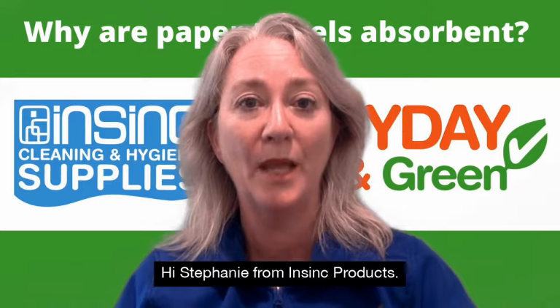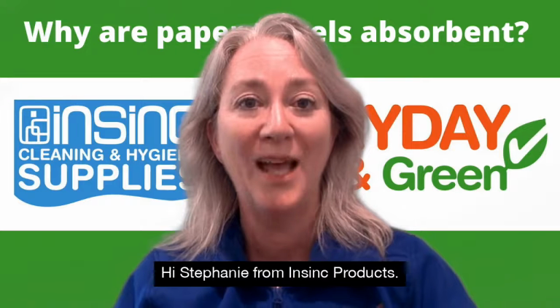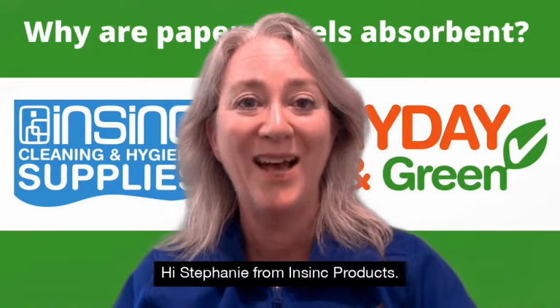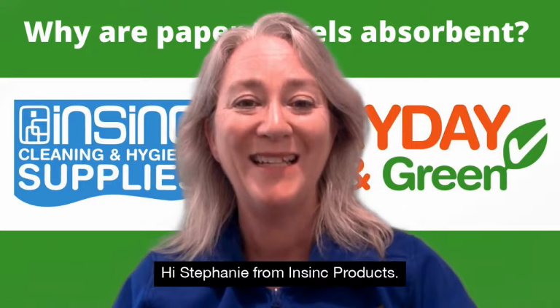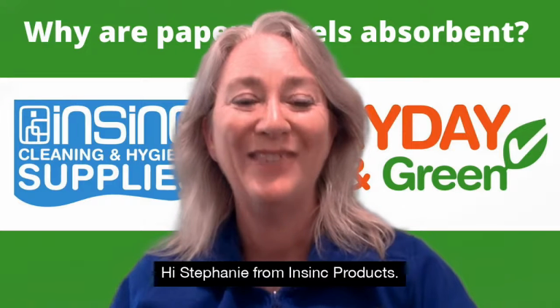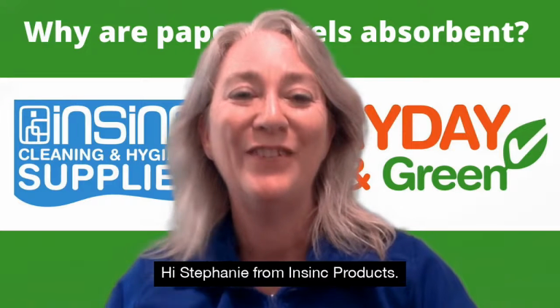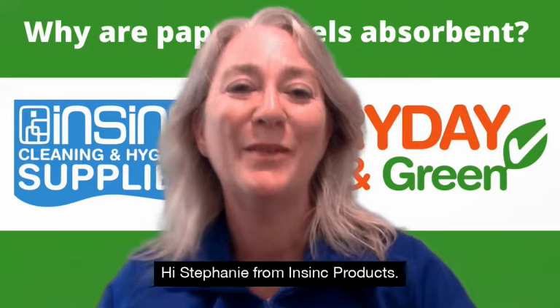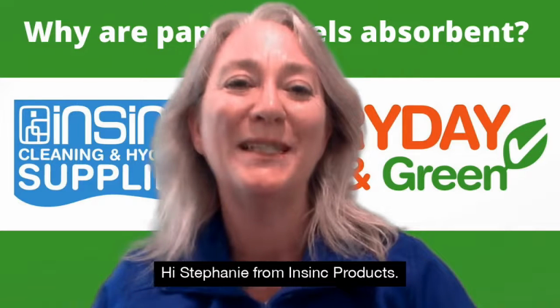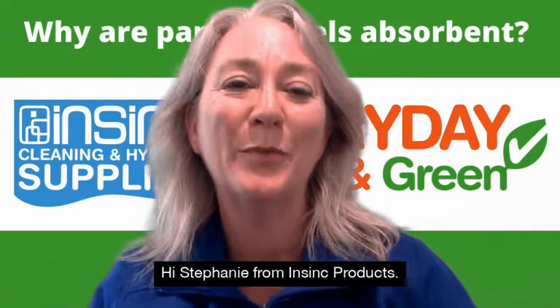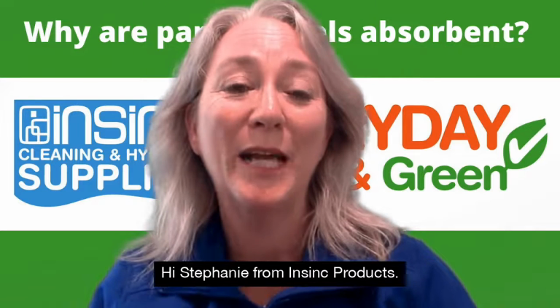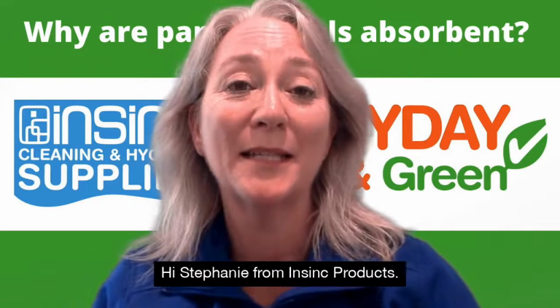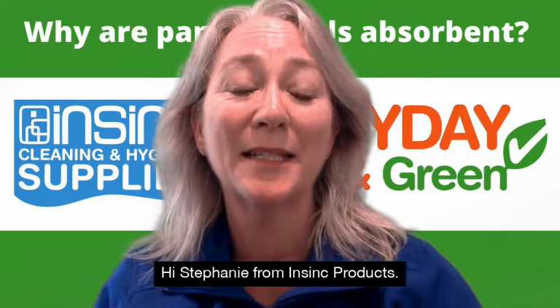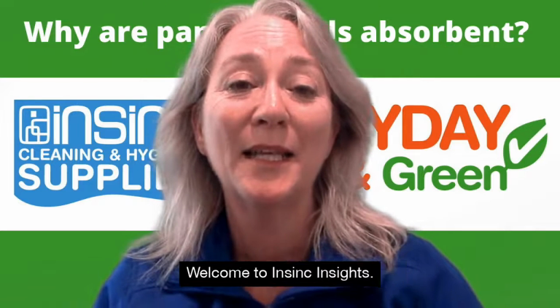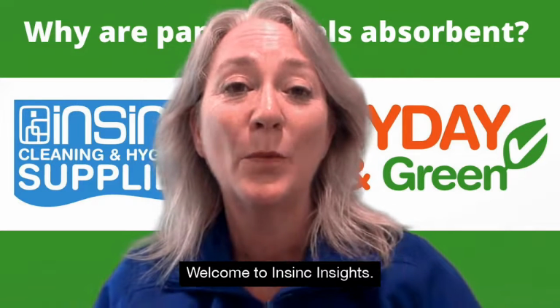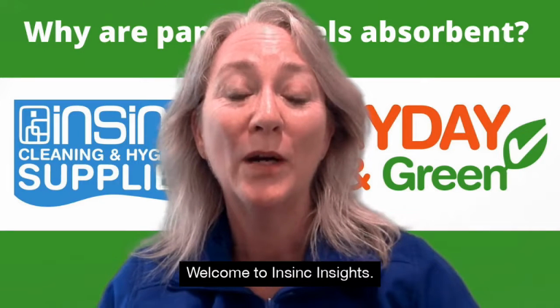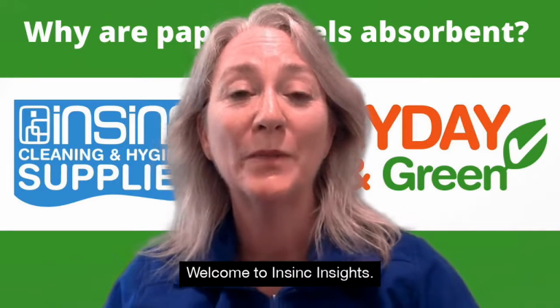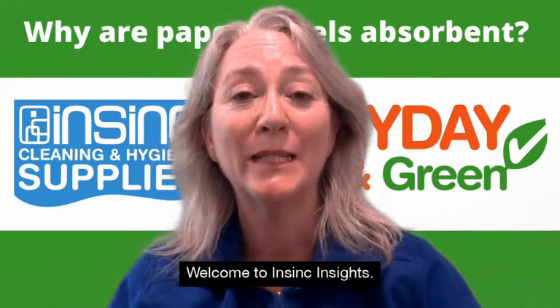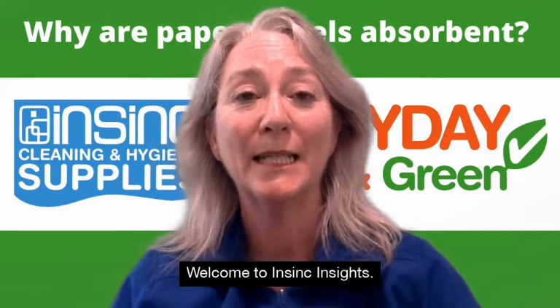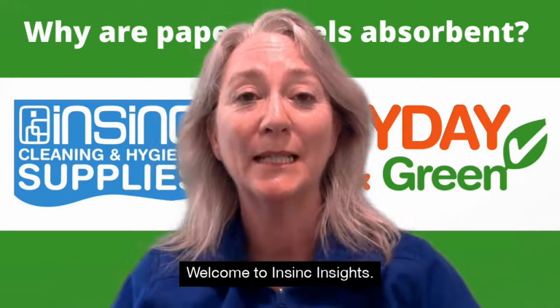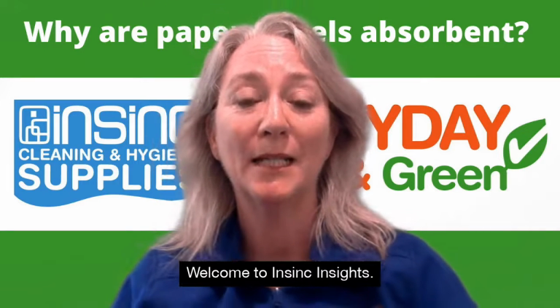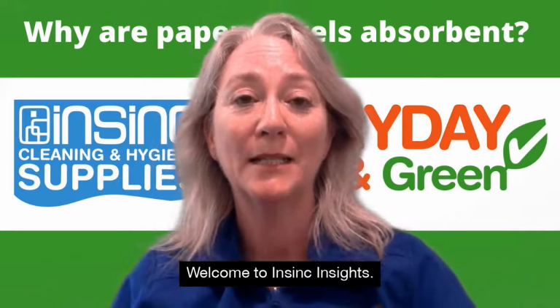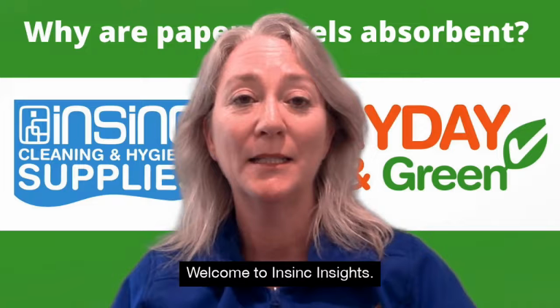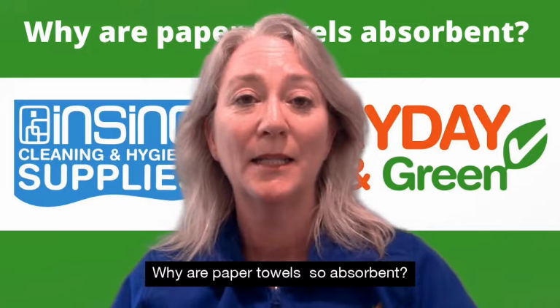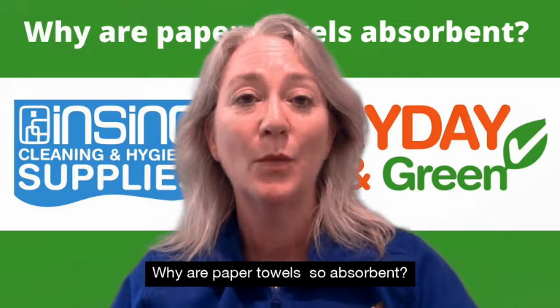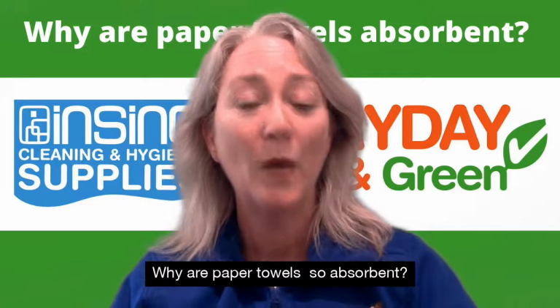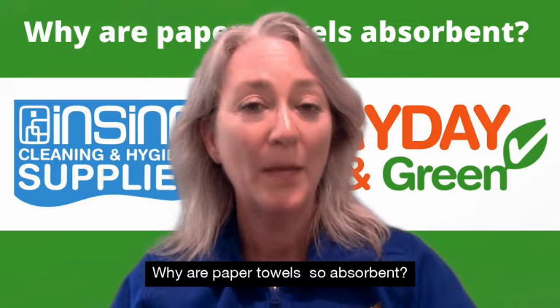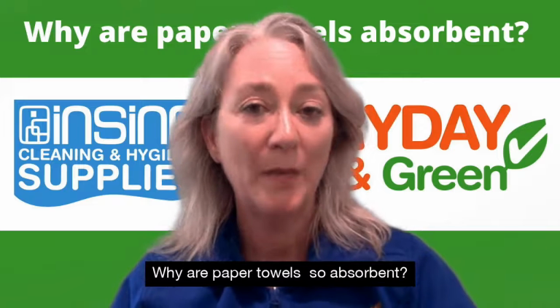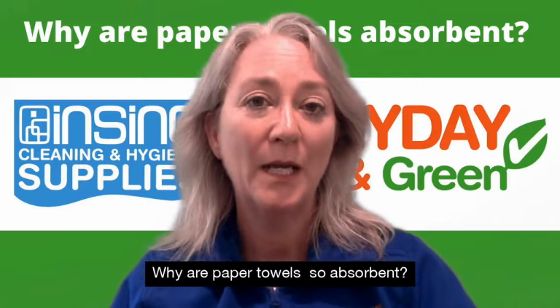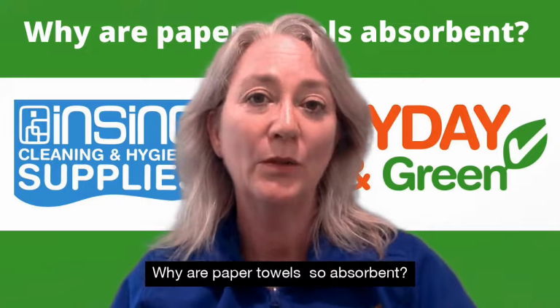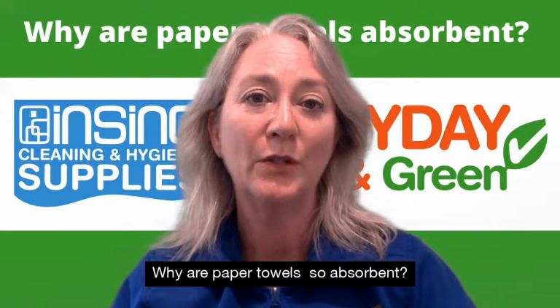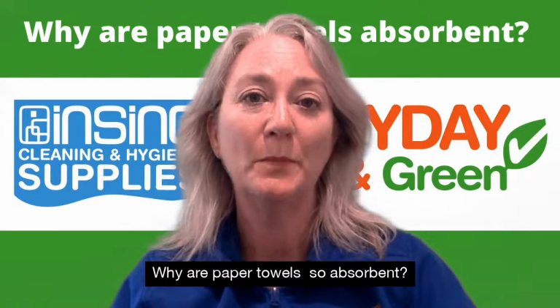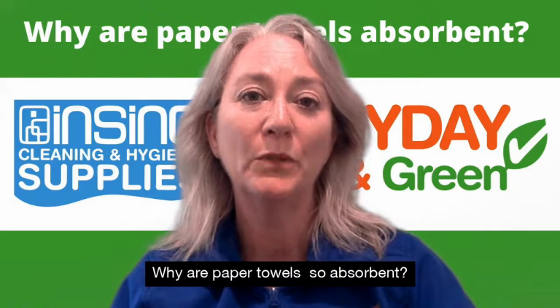Hi, Stephanie from NSYNC Products. Welcome to NSYNC Insights. Why are paper towels so absorbent?